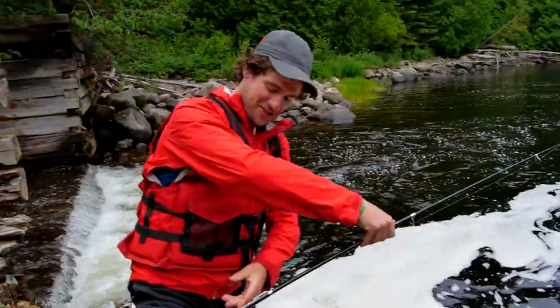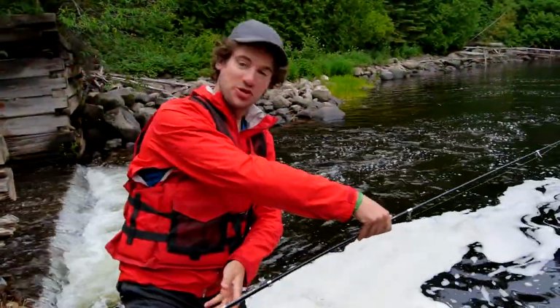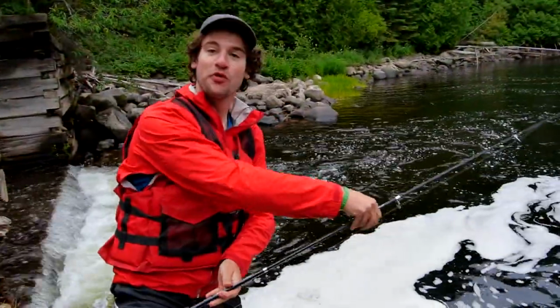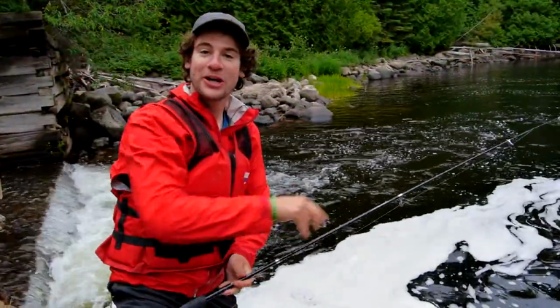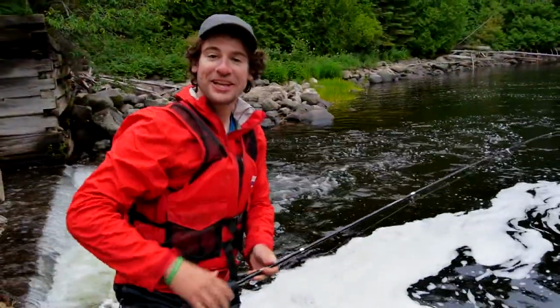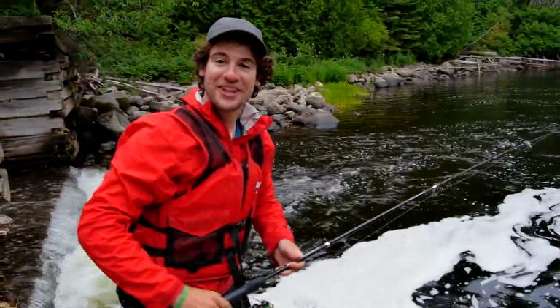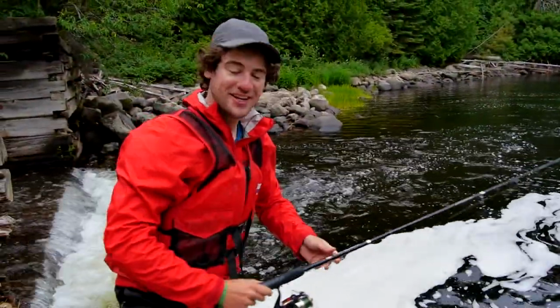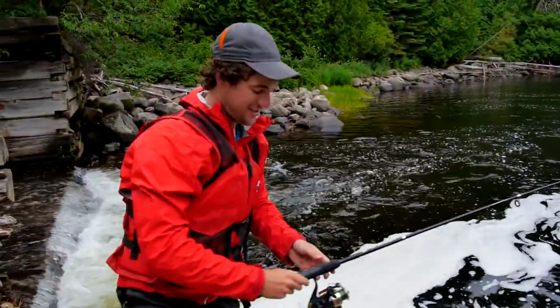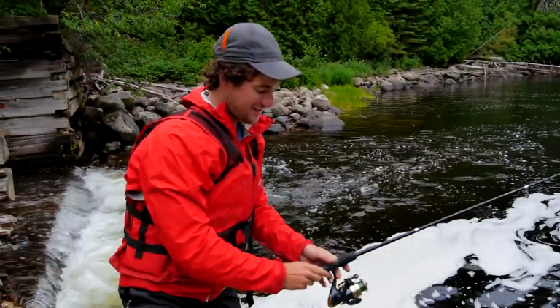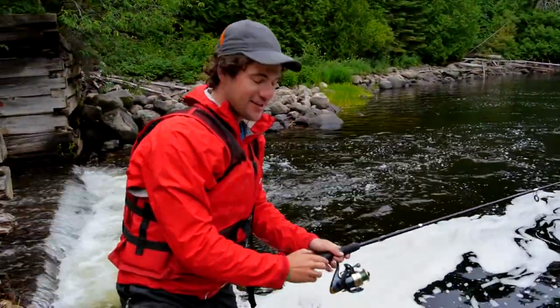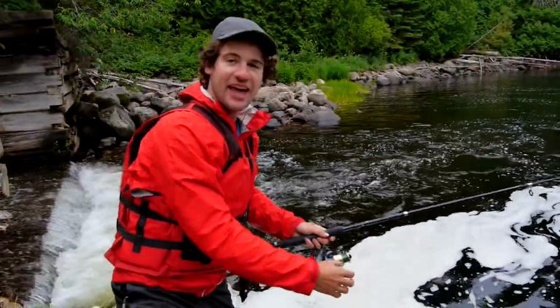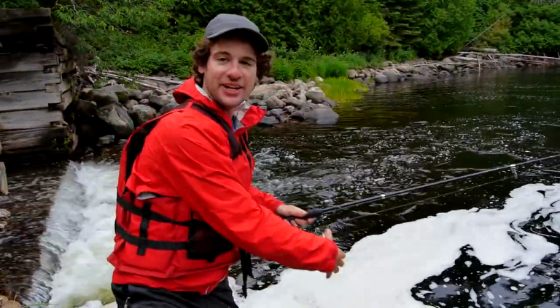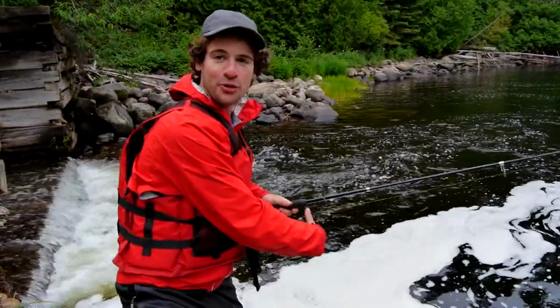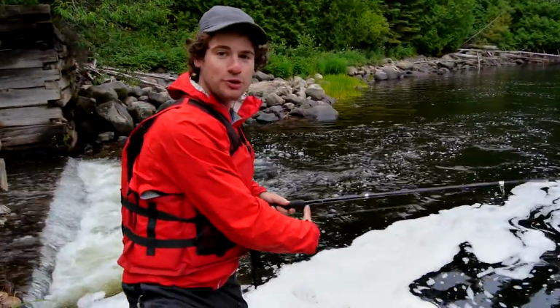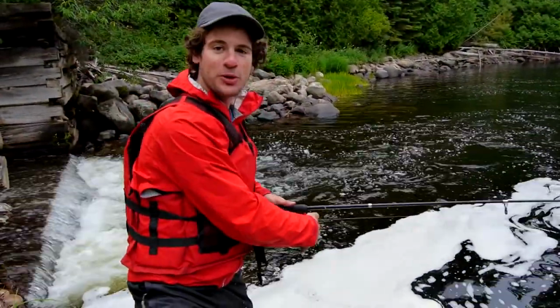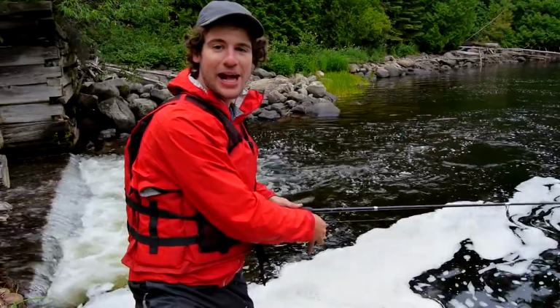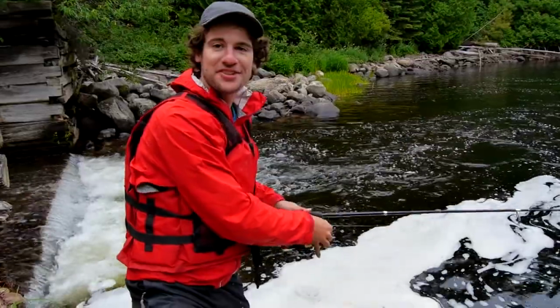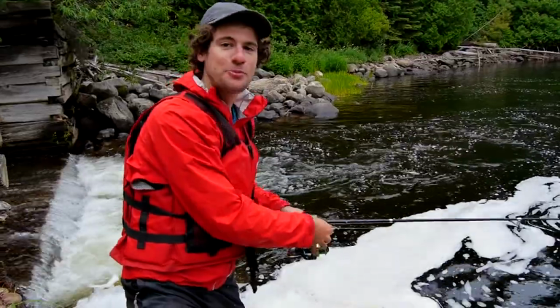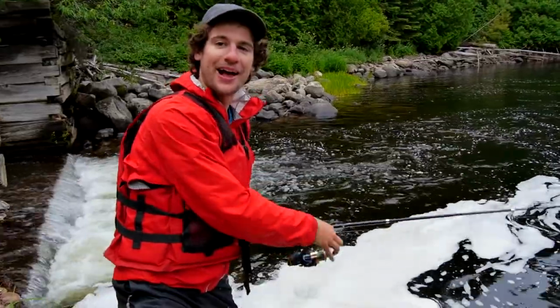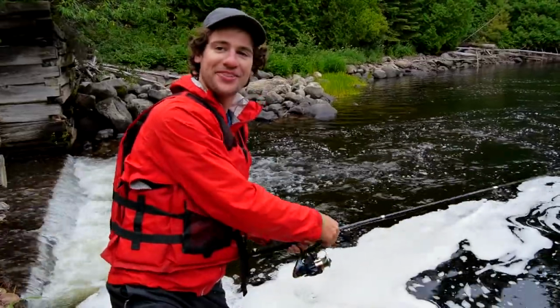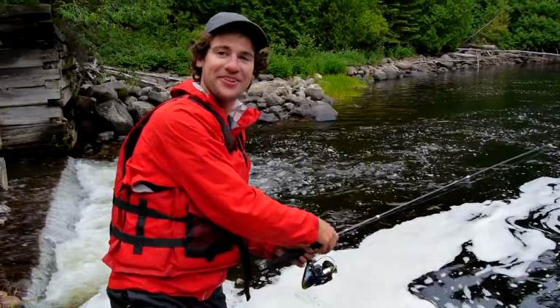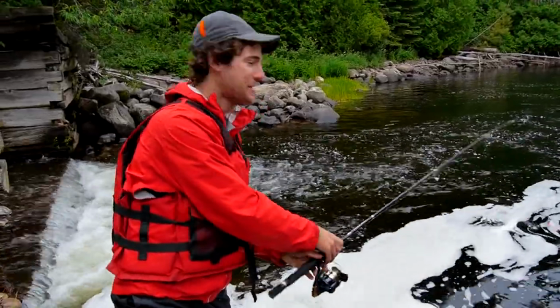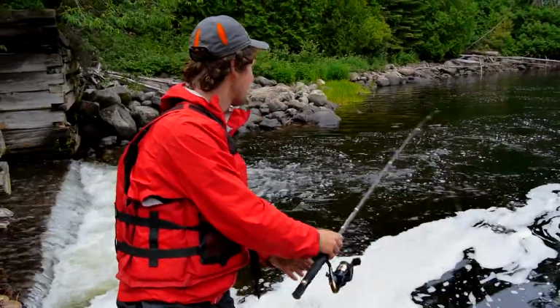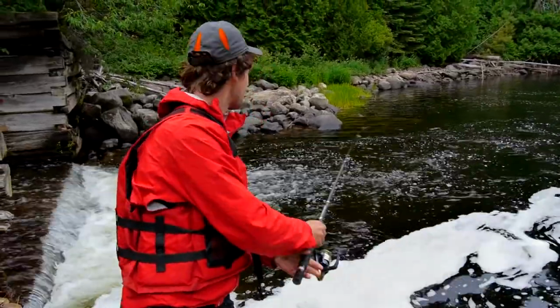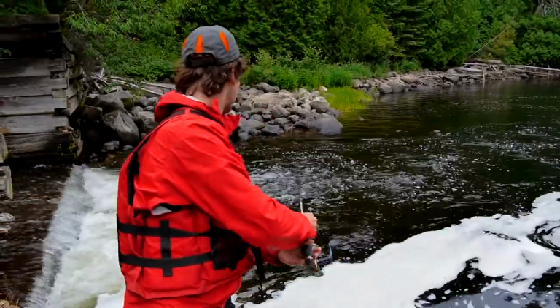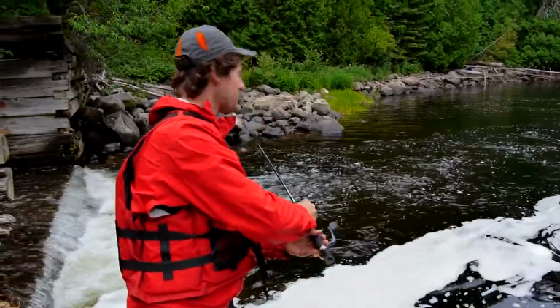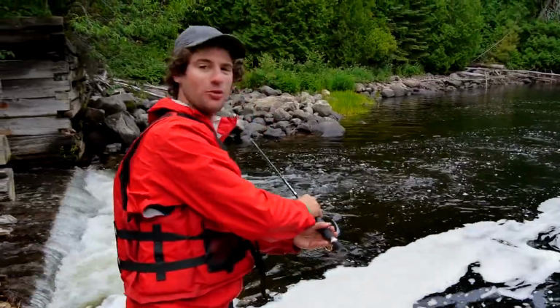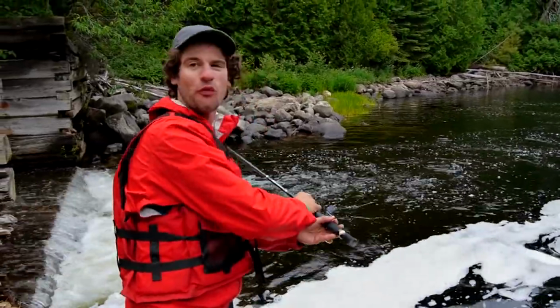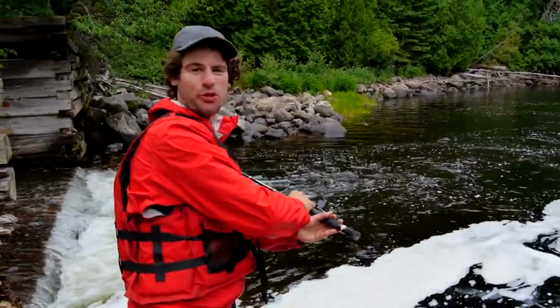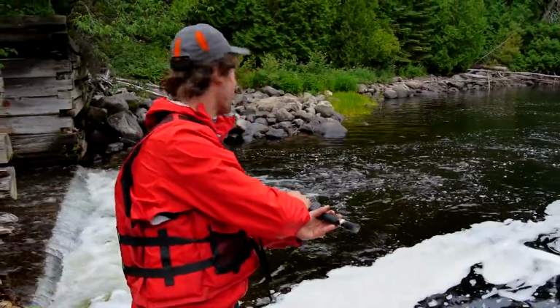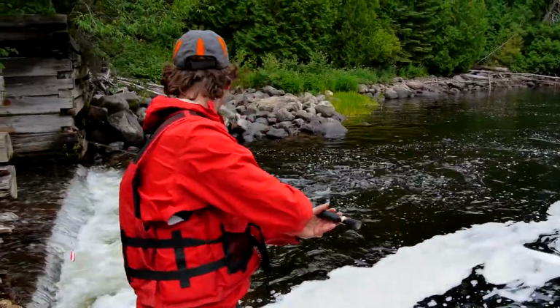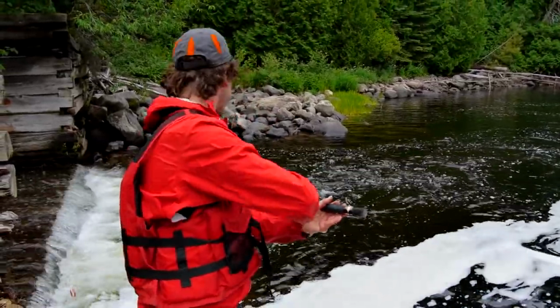So far I like the Agnes River — two casts, two bites. We'll go for three for three.